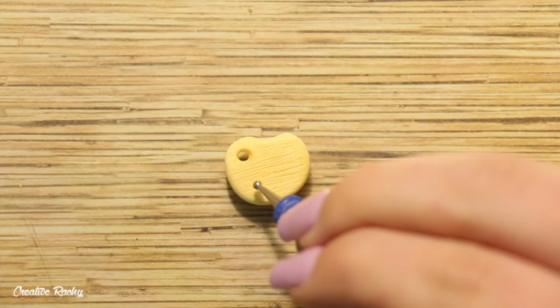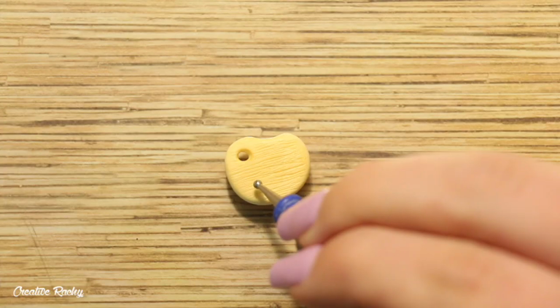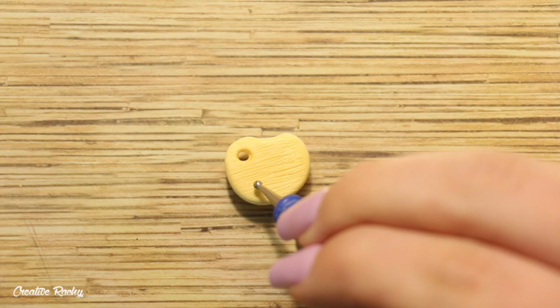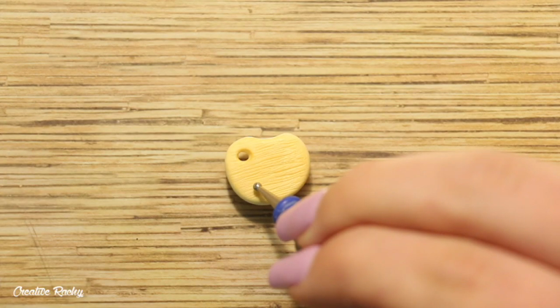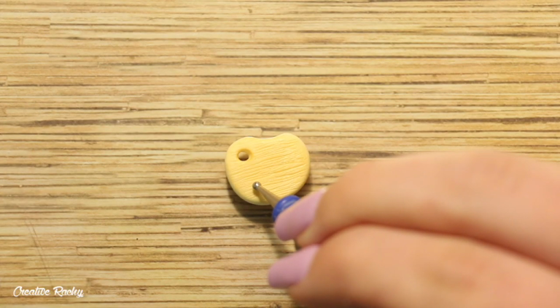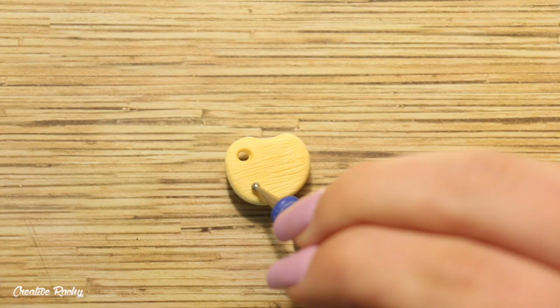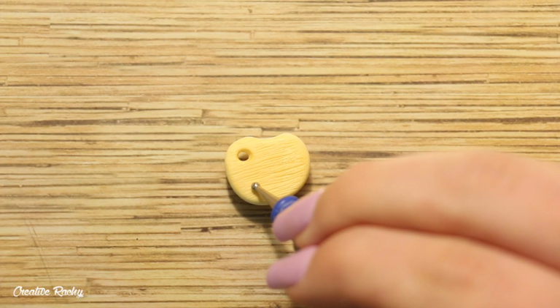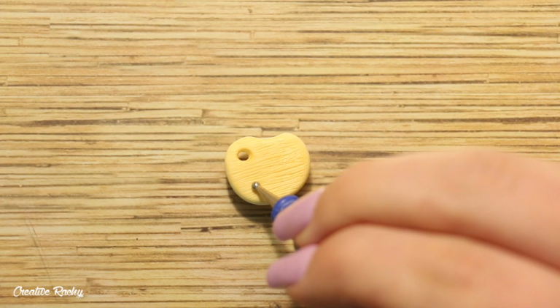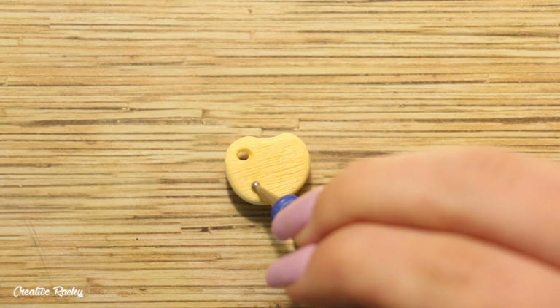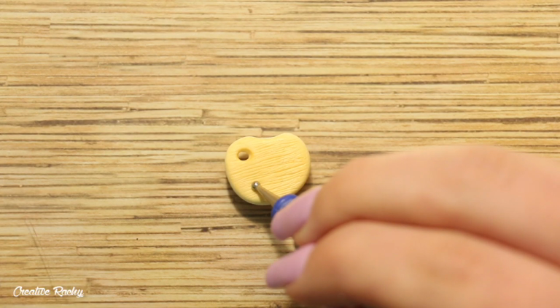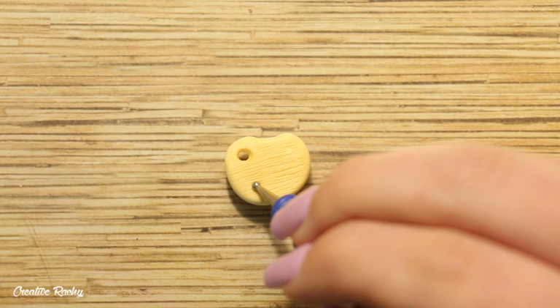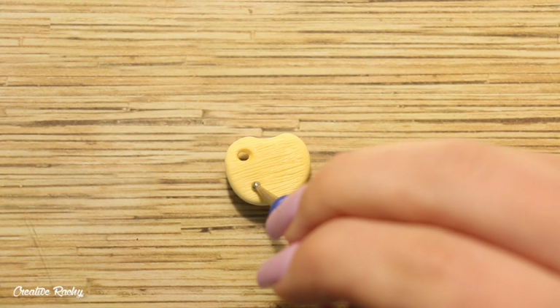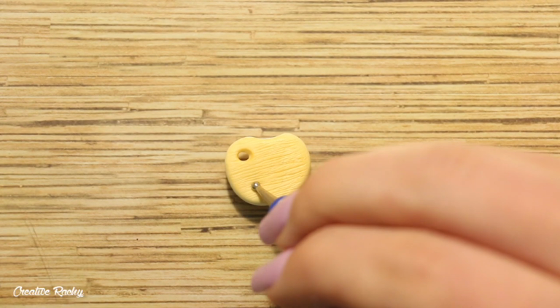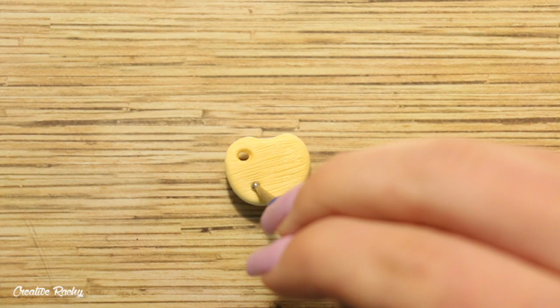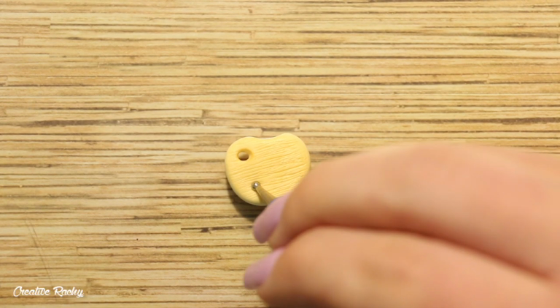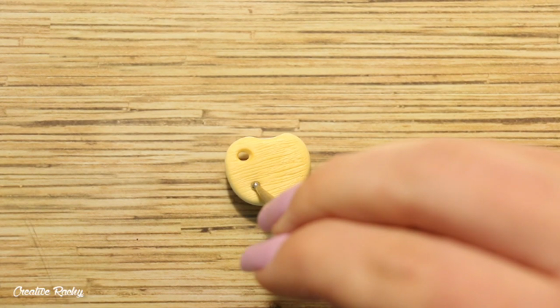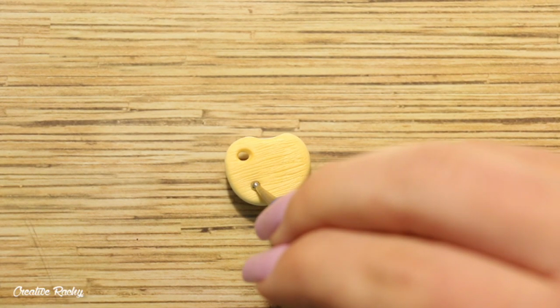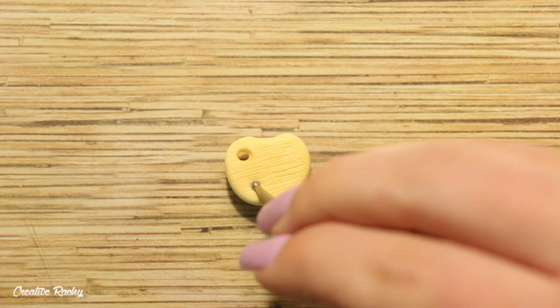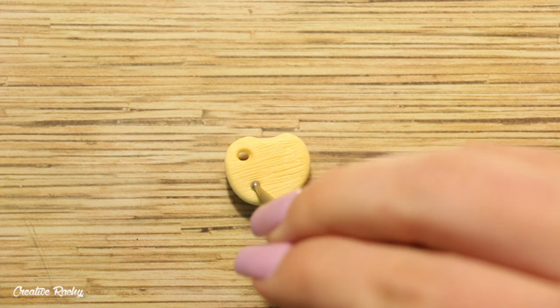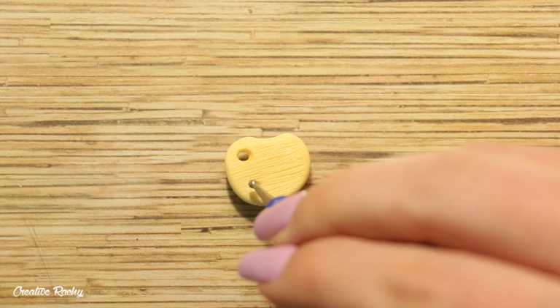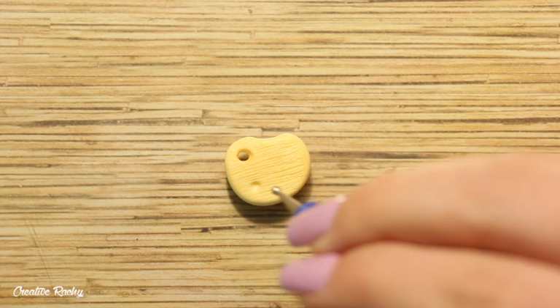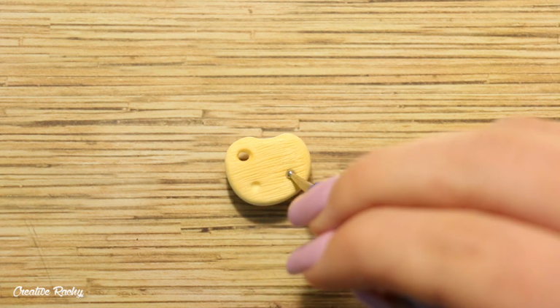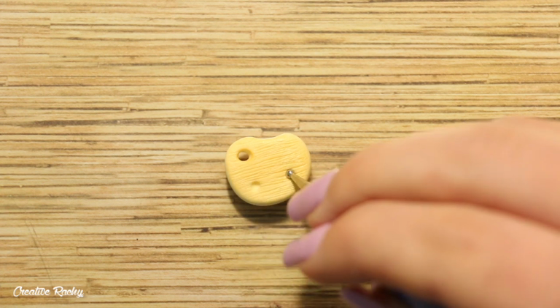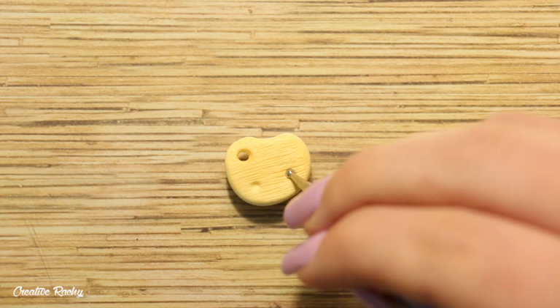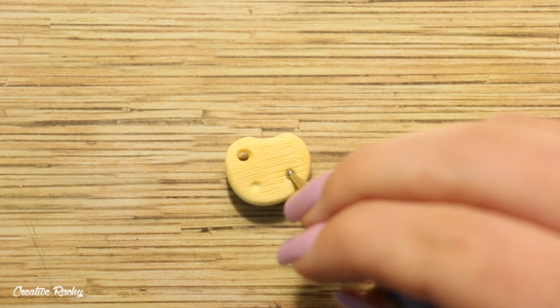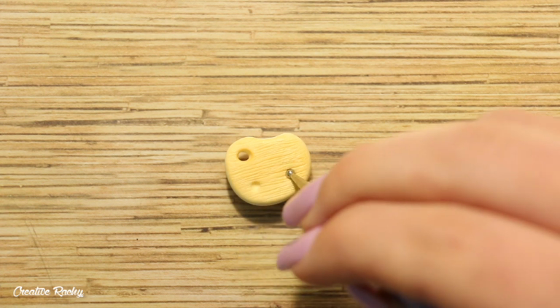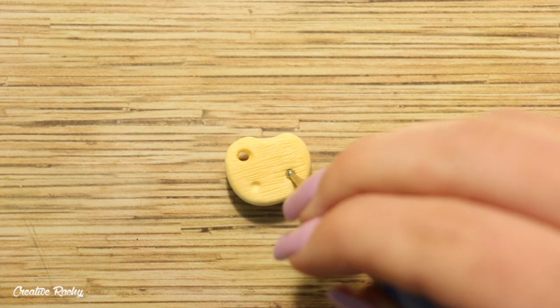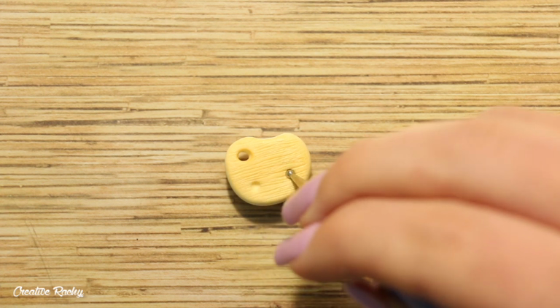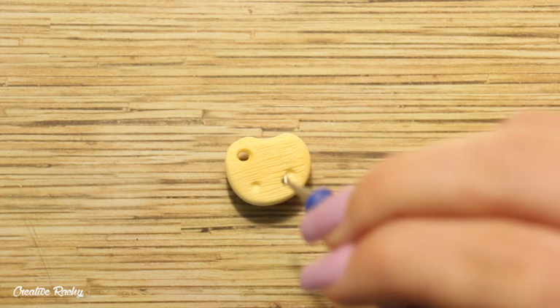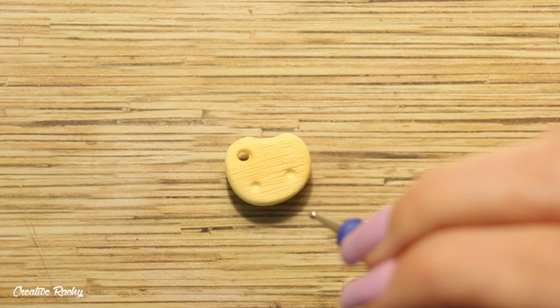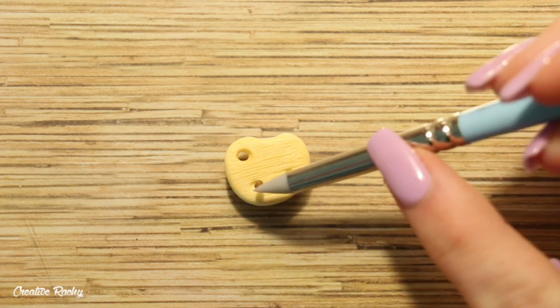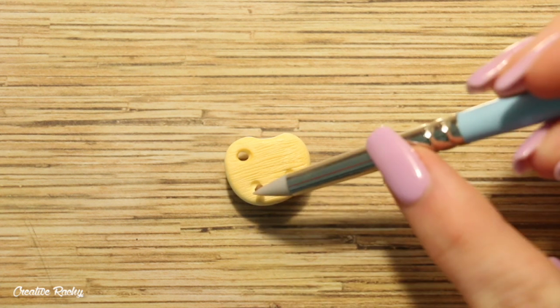Moving on to the face, I firstly created two indents where I wanted the eyes to go and then I placed in two balls of brown clay.